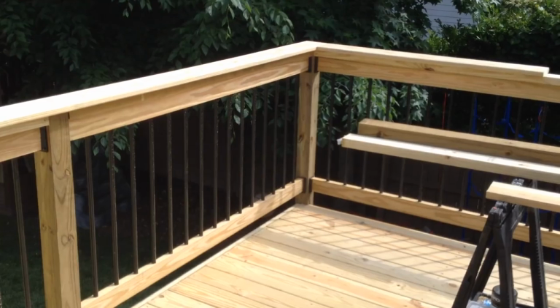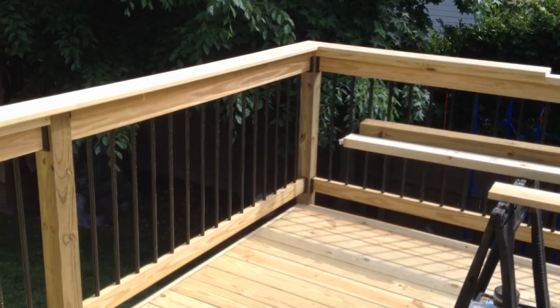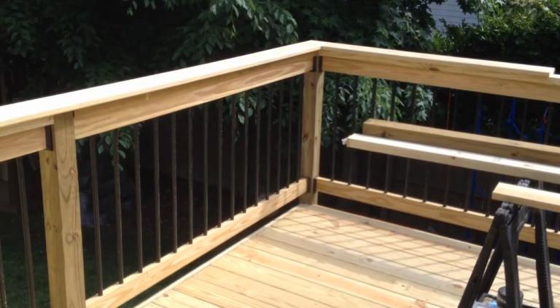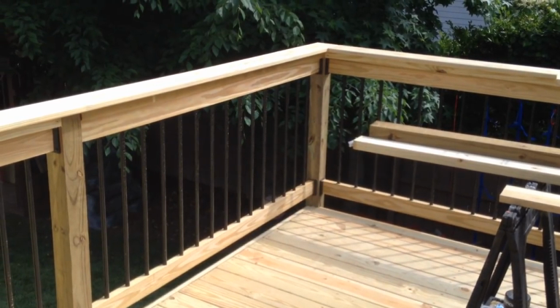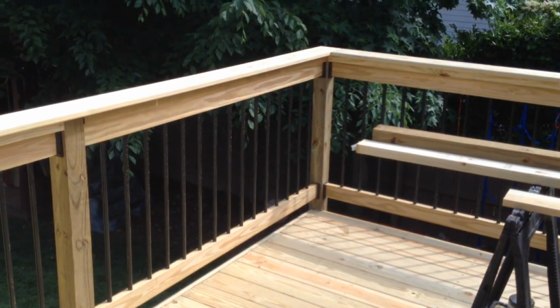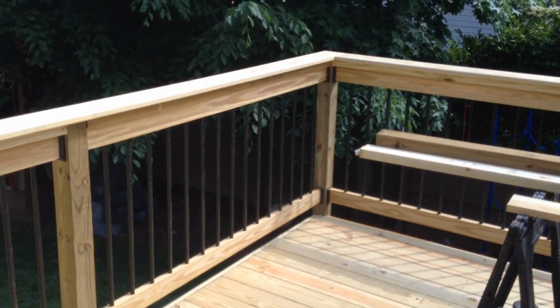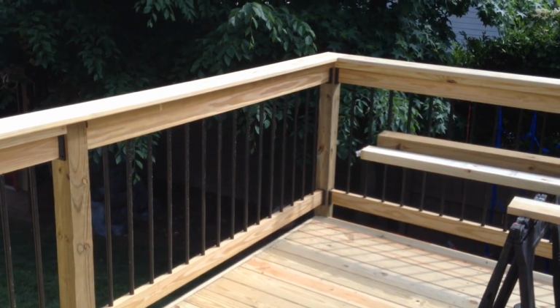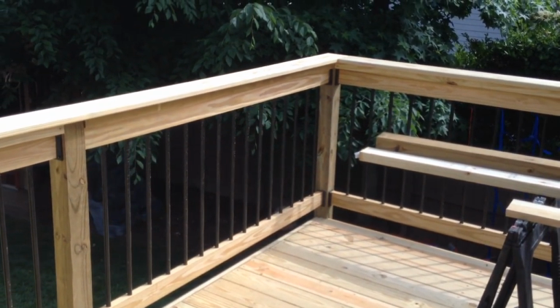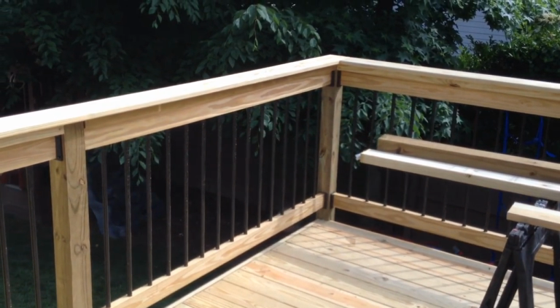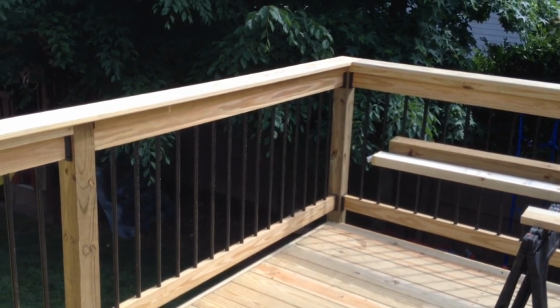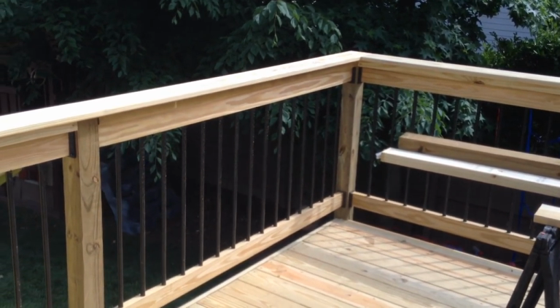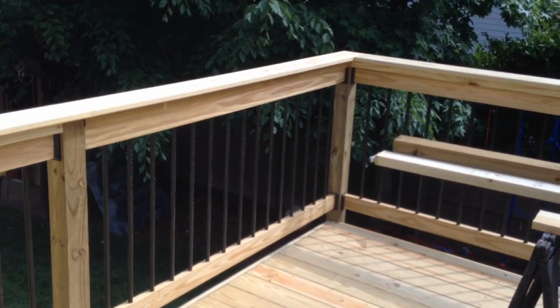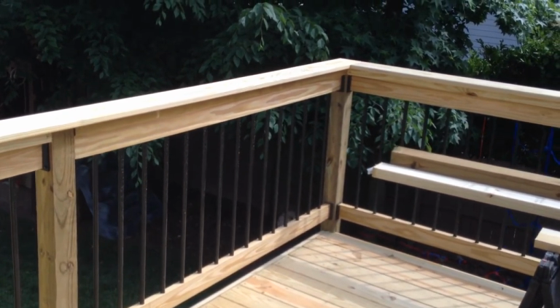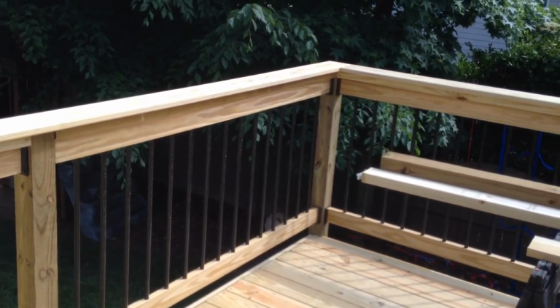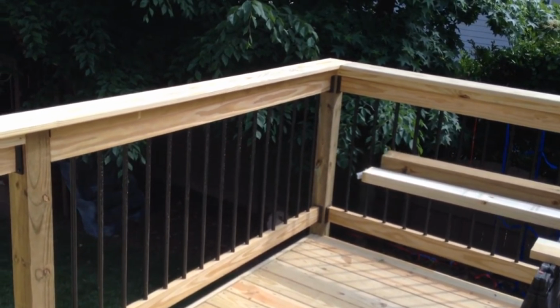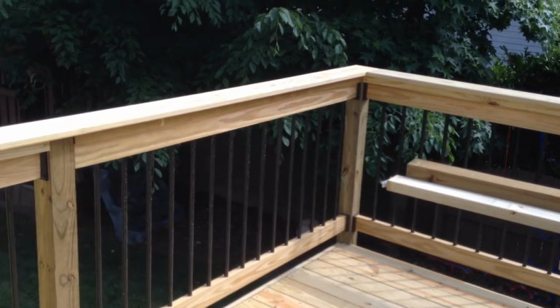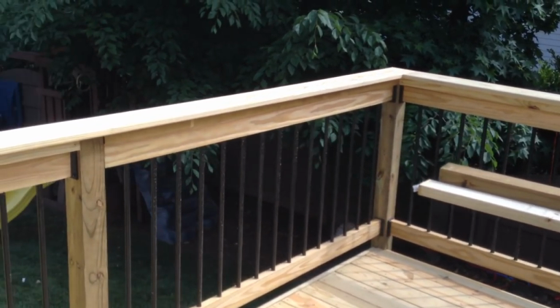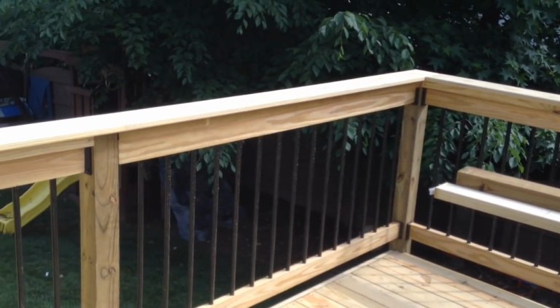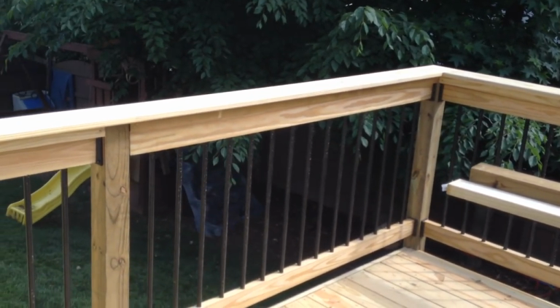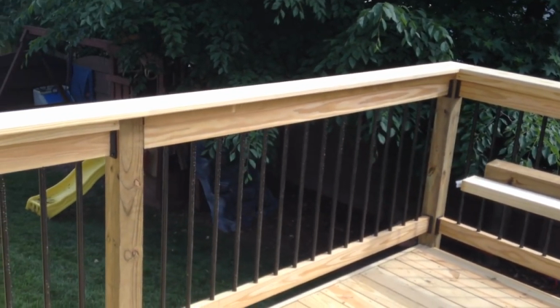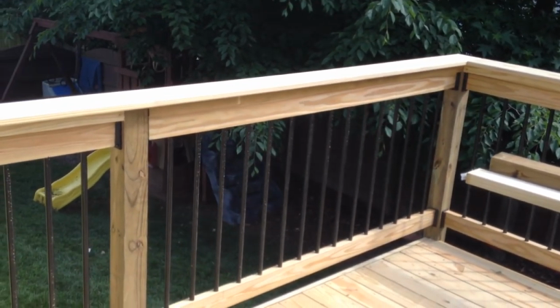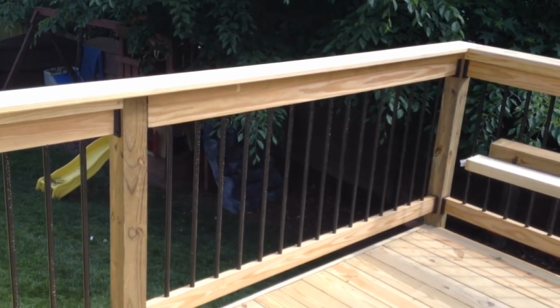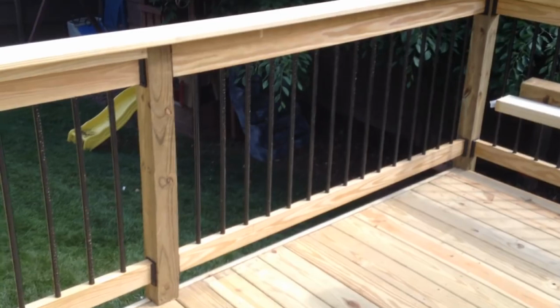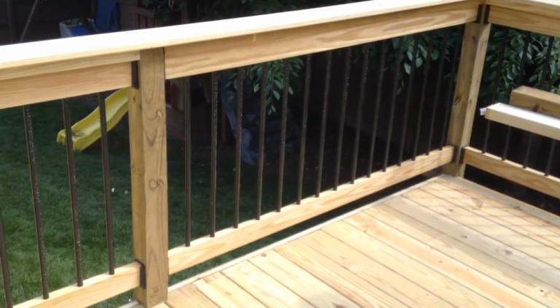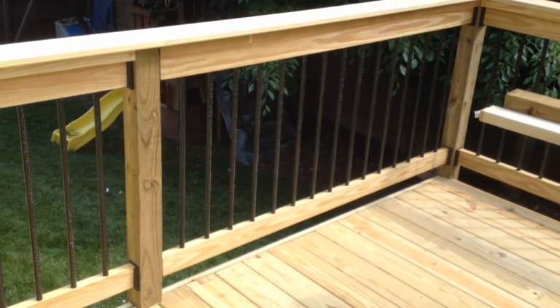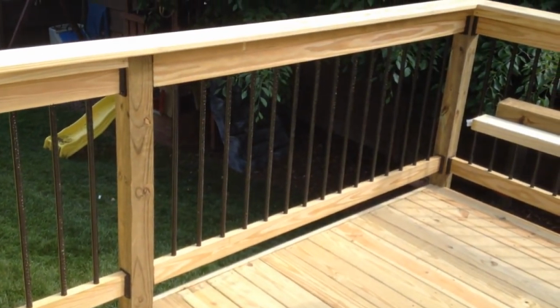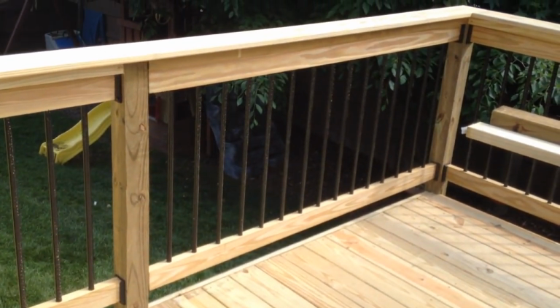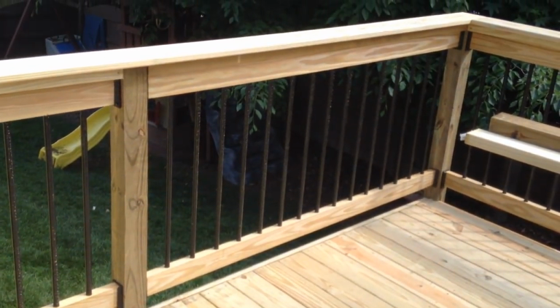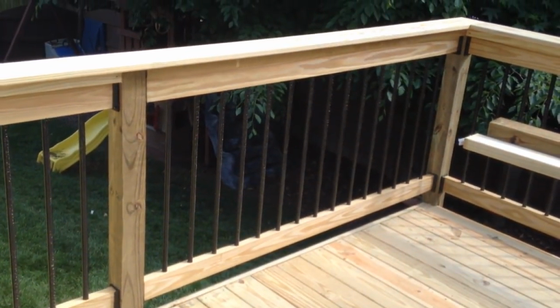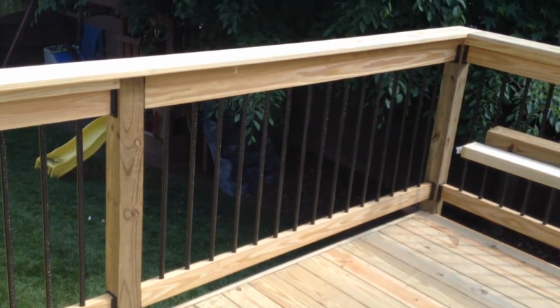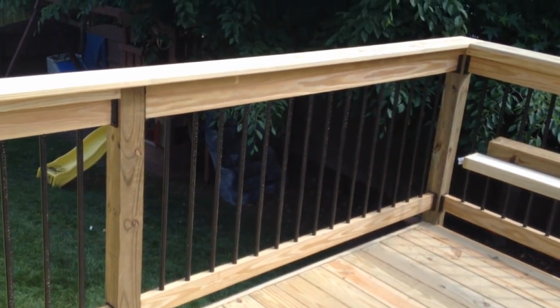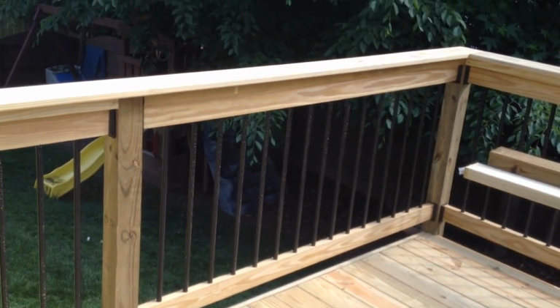How's everybody doing? Hope everybody's doing well. You know me, I'm Tom. Back at you. This is part two on this deck, putting in these handrails.